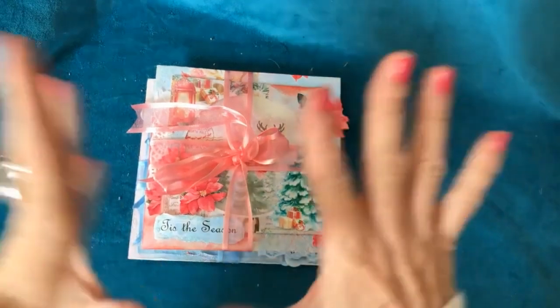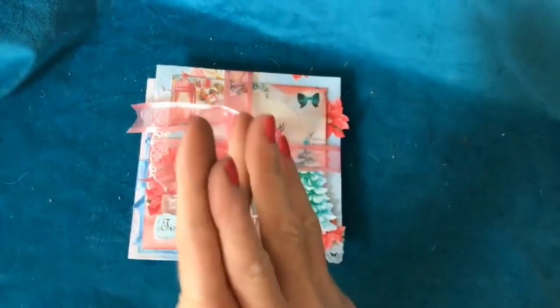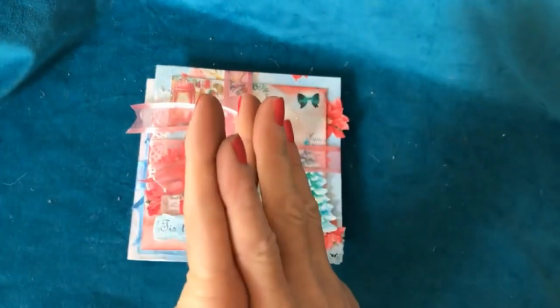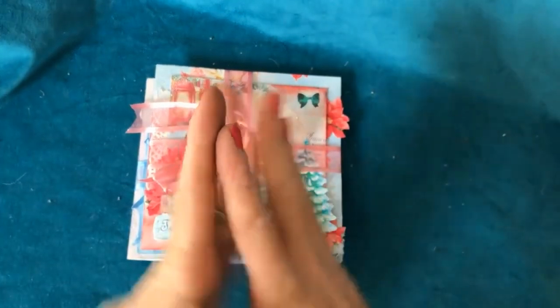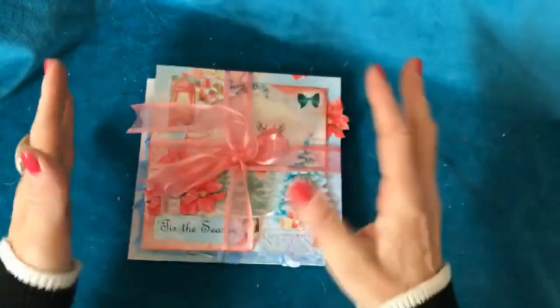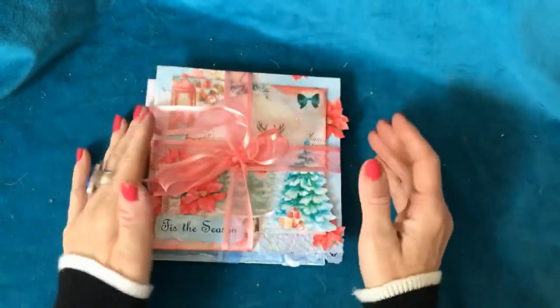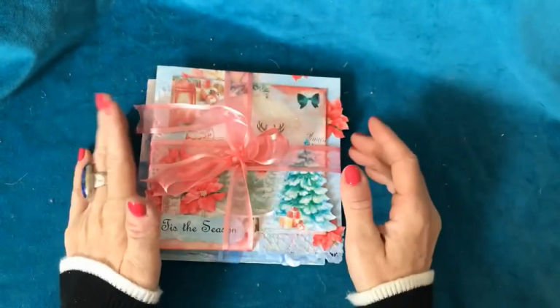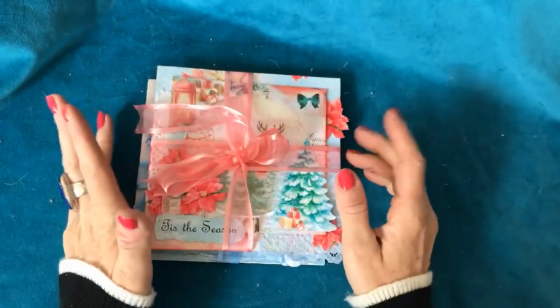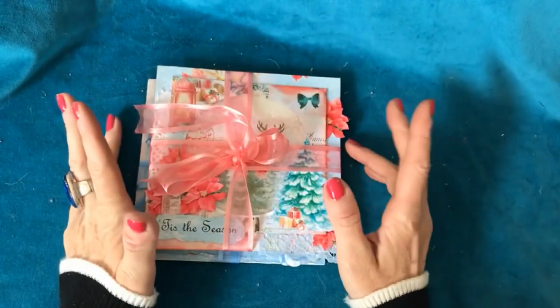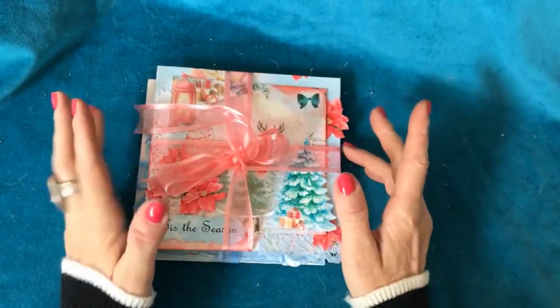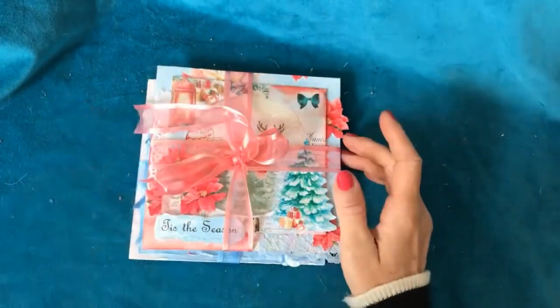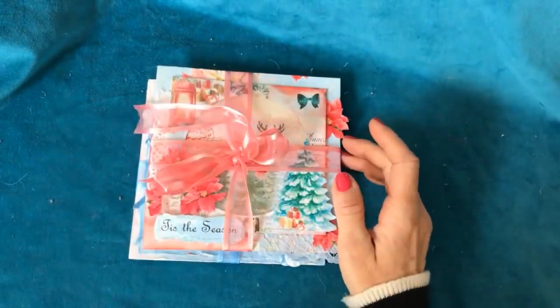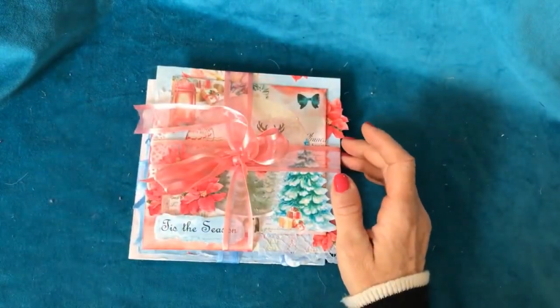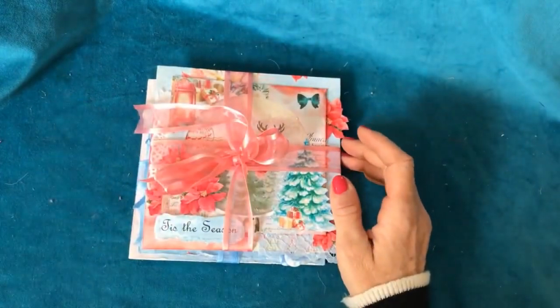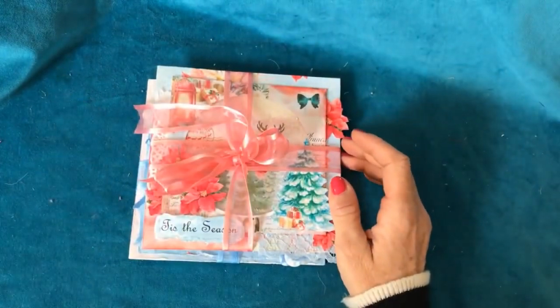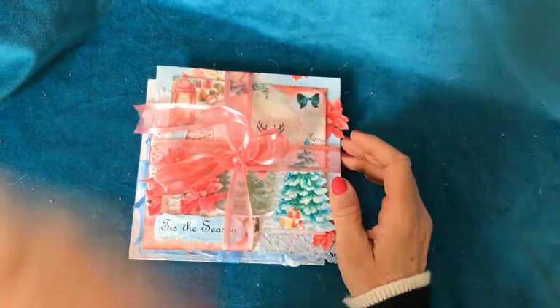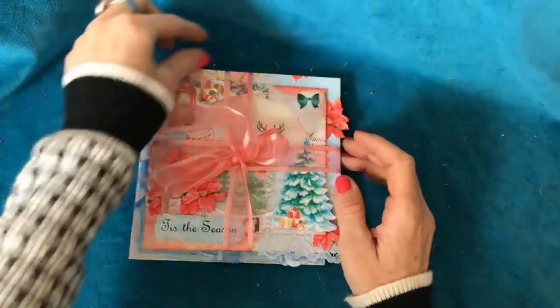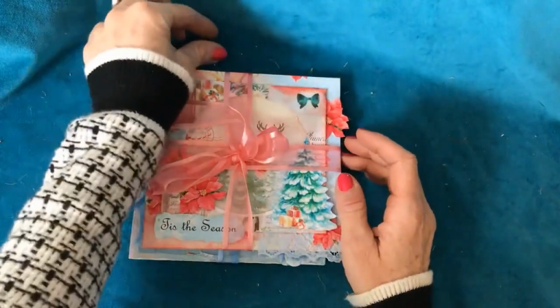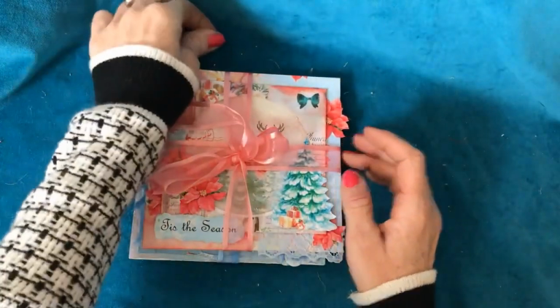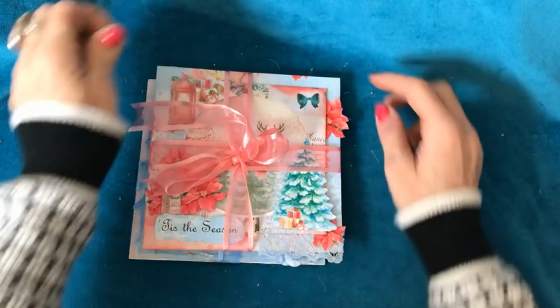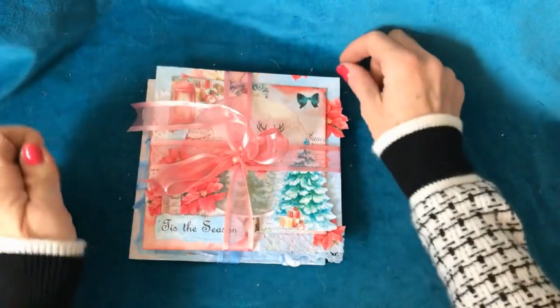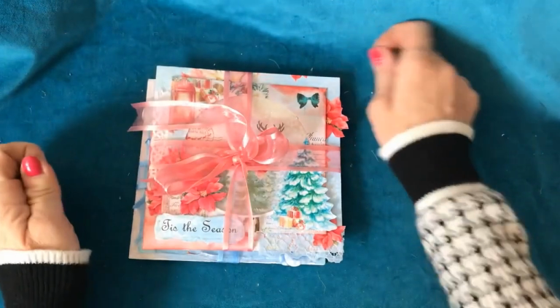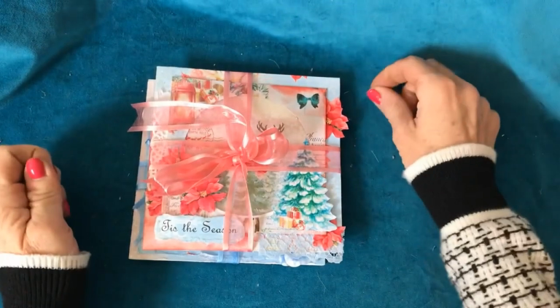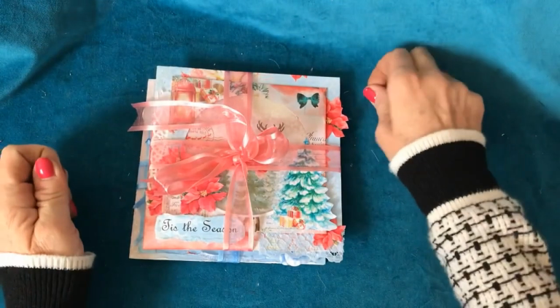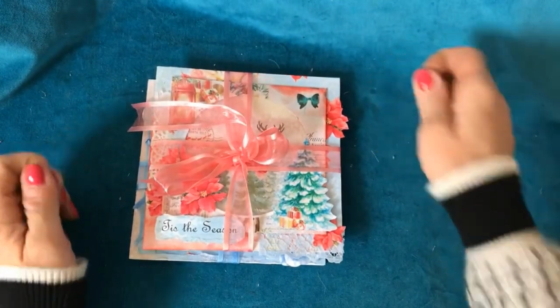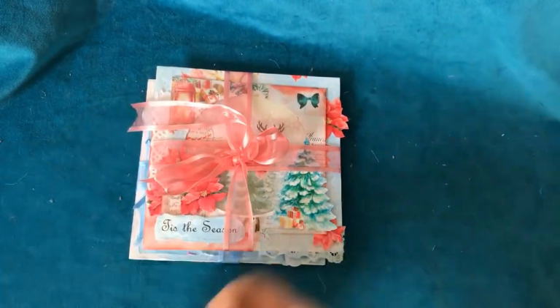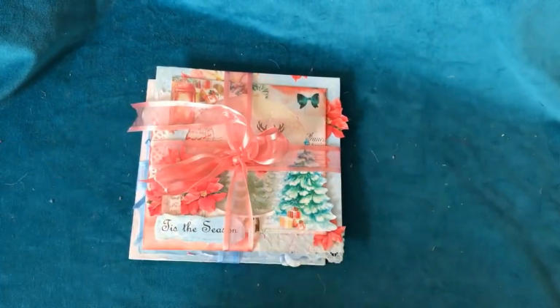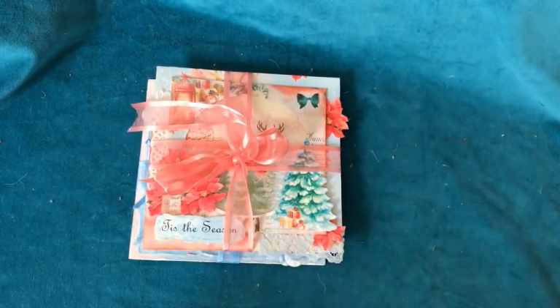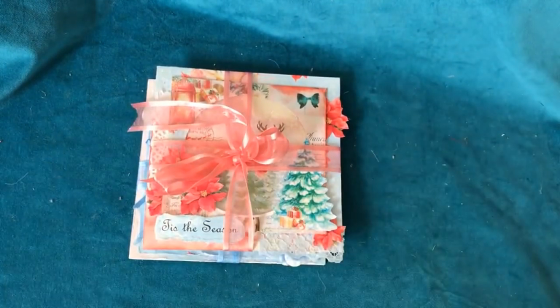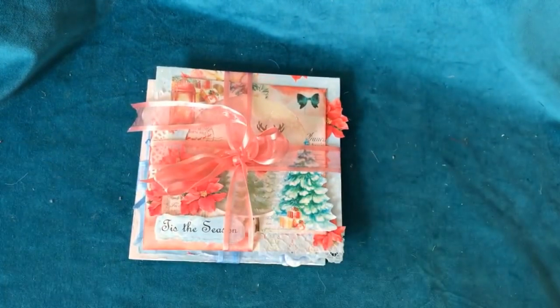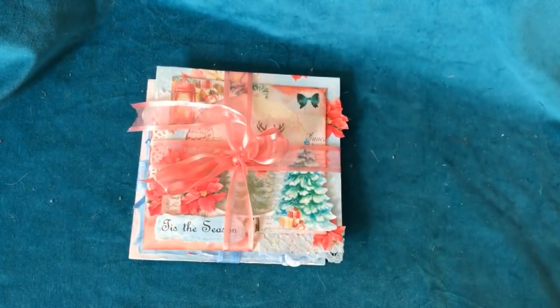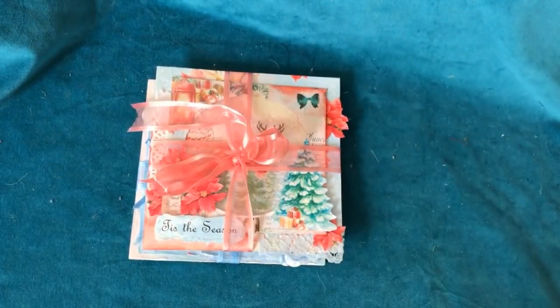Hi guys, this is Tina. Welcome back to my channel. I'm here for another one of our Countdown to Christmas with my advent calendars.